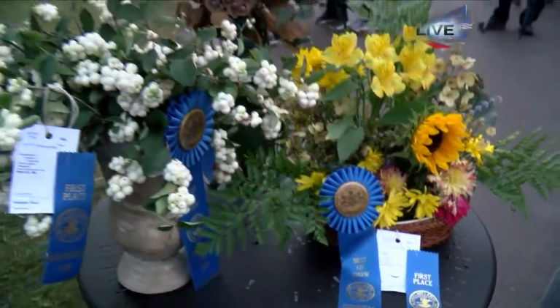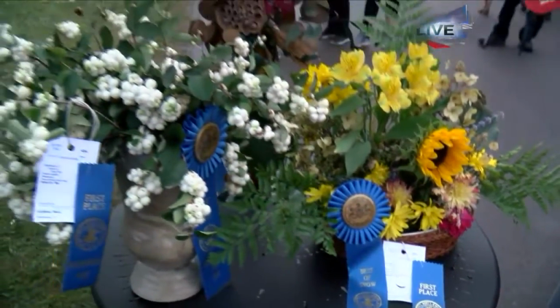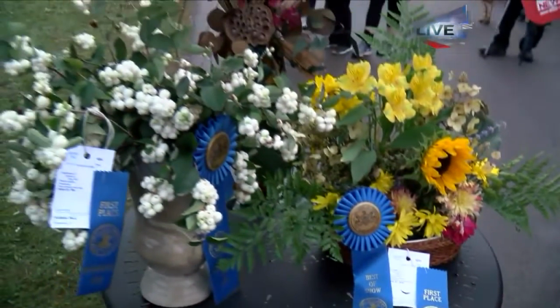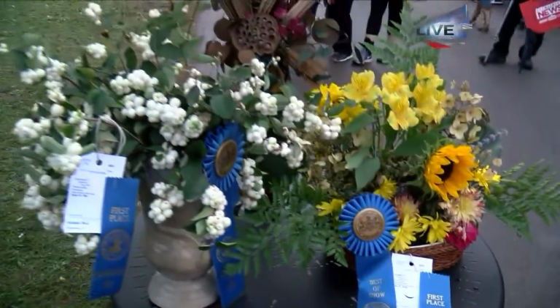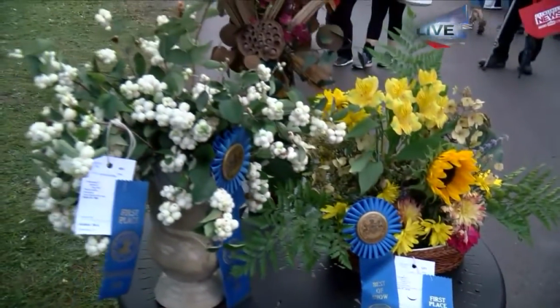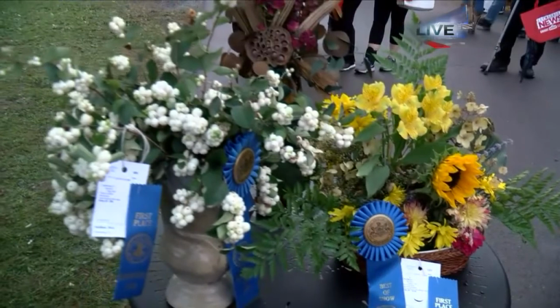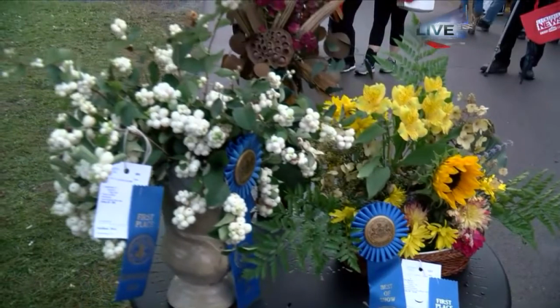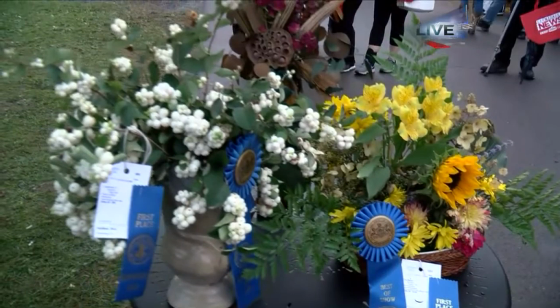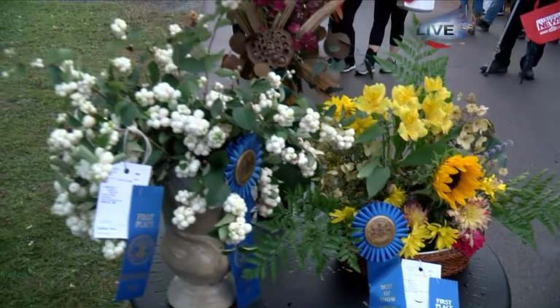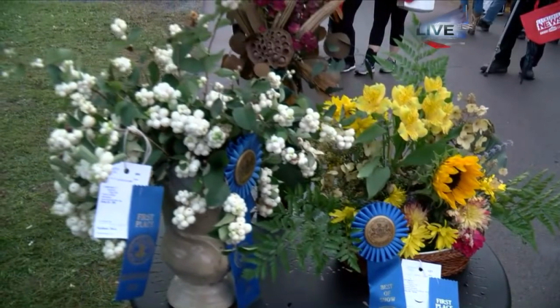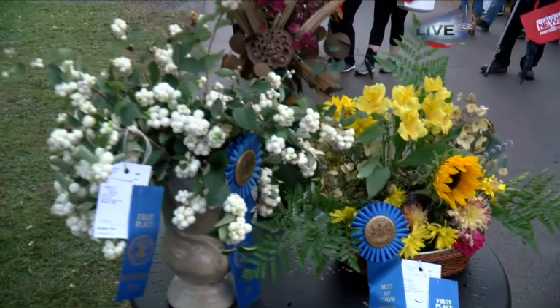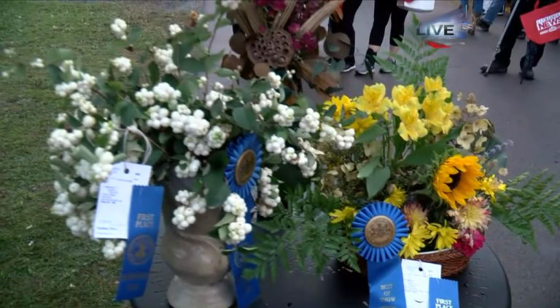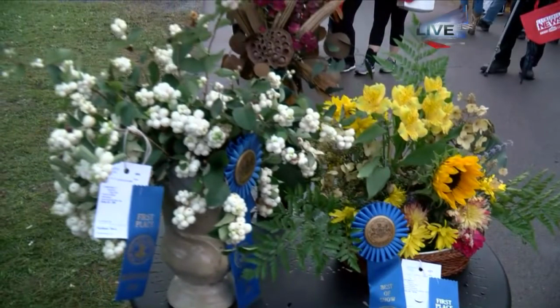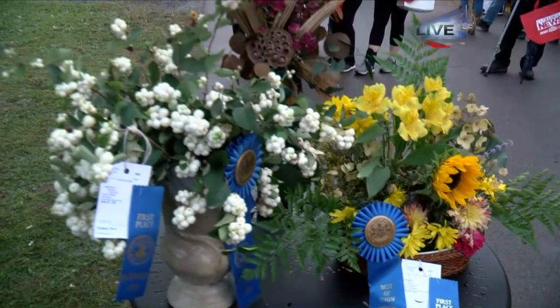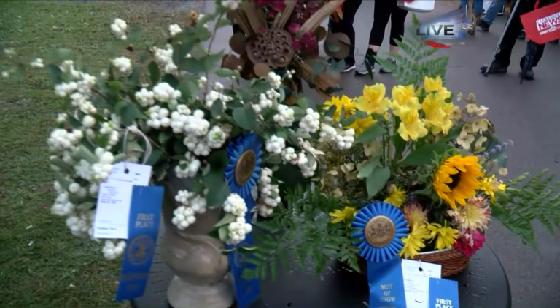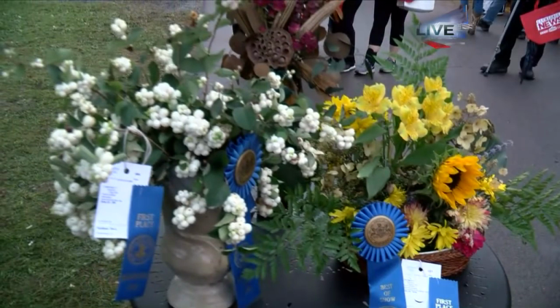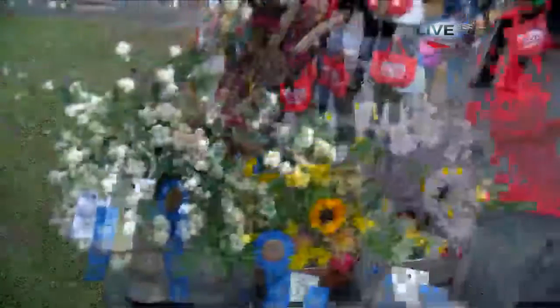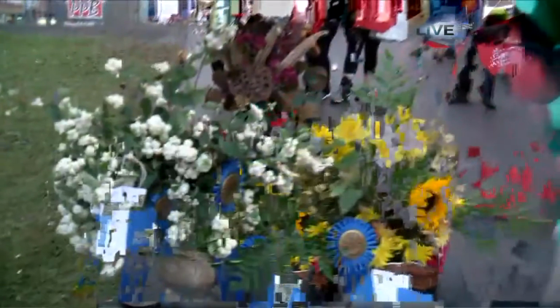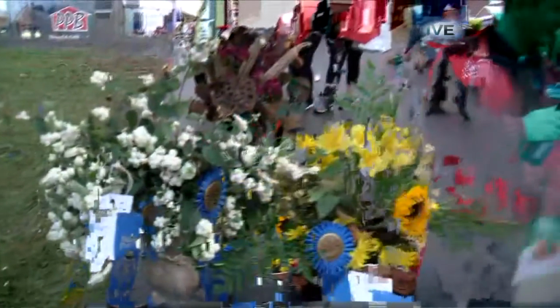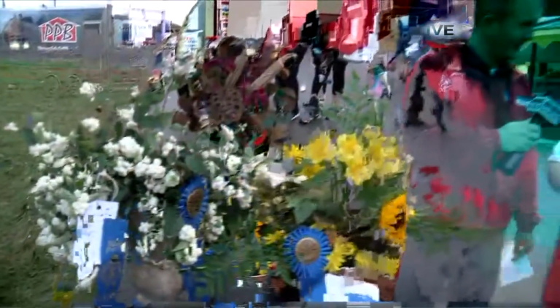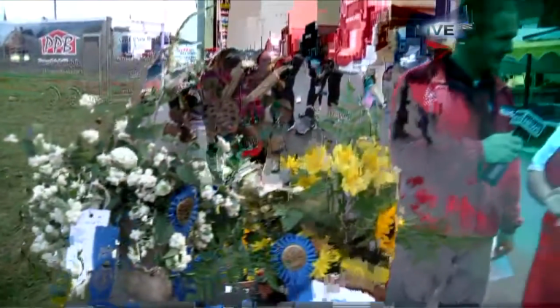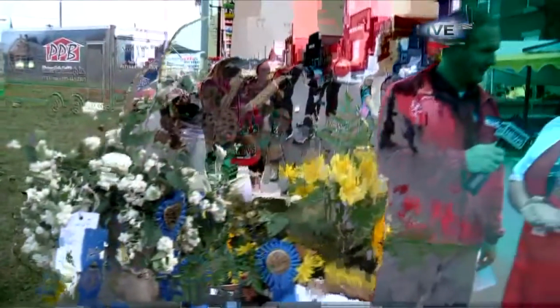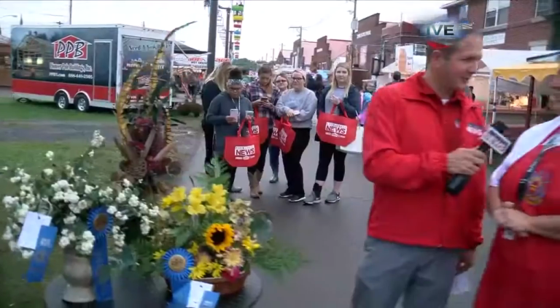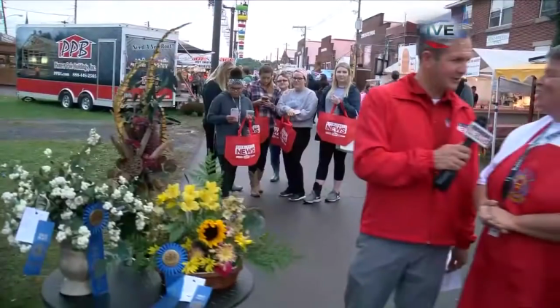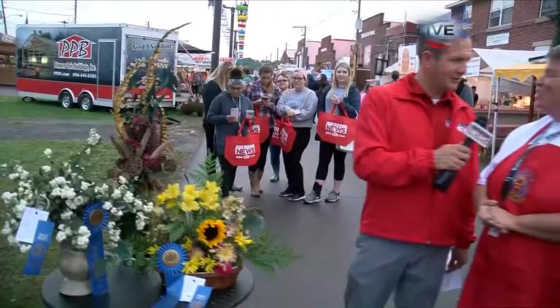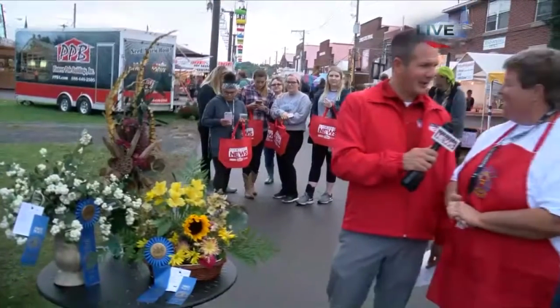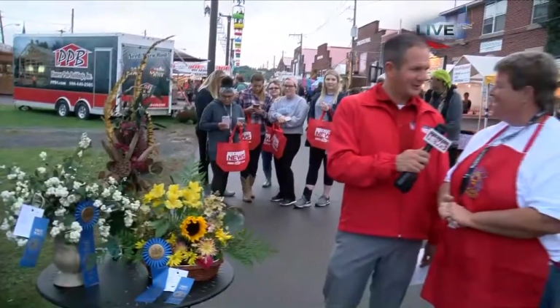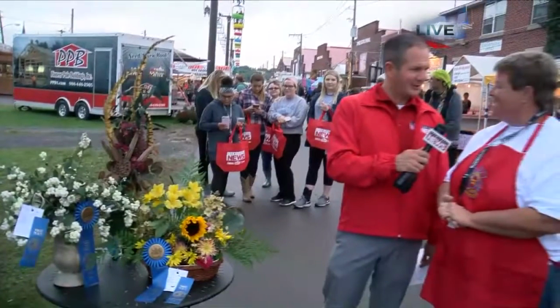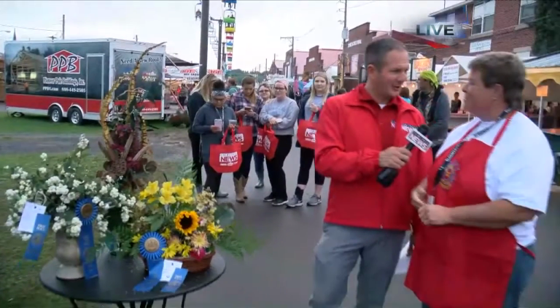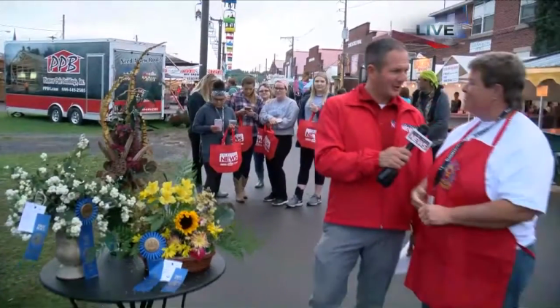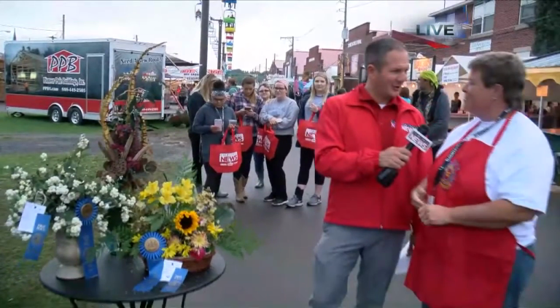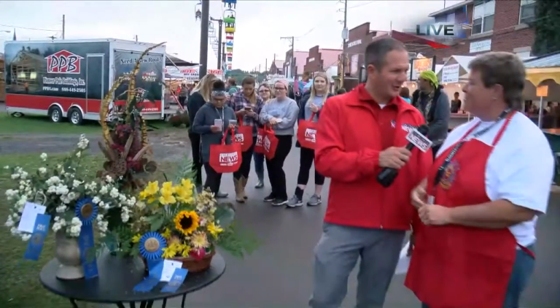So for somebody like me that doesn't have a green thumb at all, you can walk in there and have a nice conversation with a master gardener? You can!